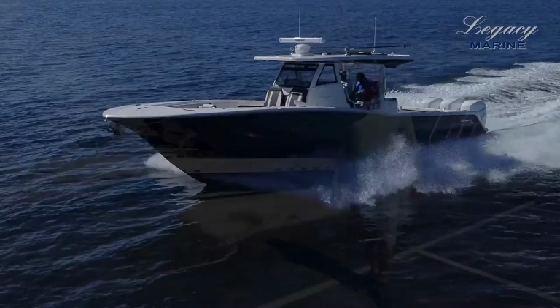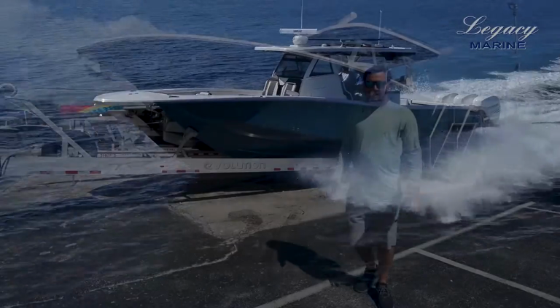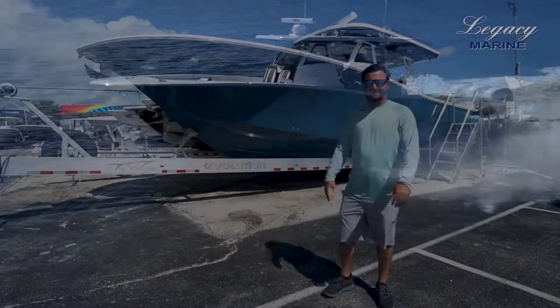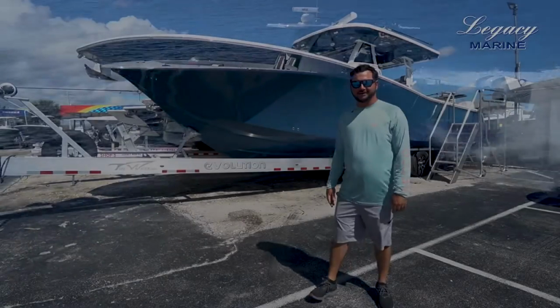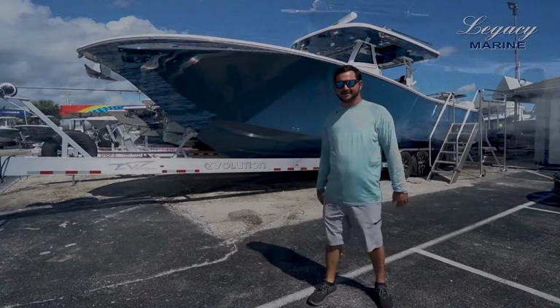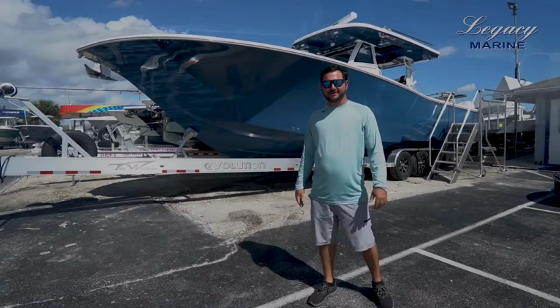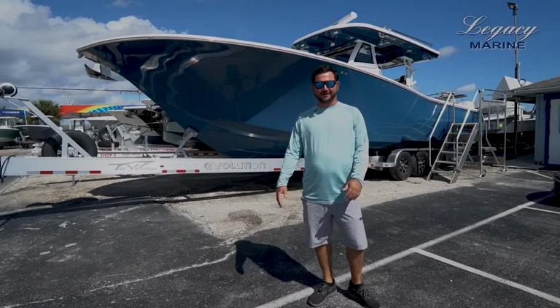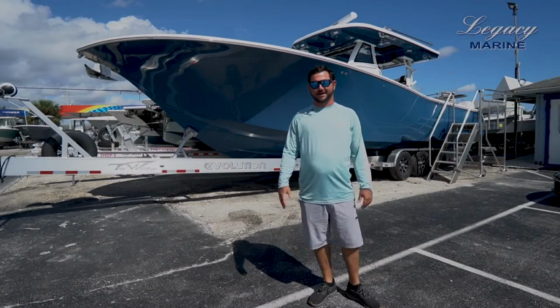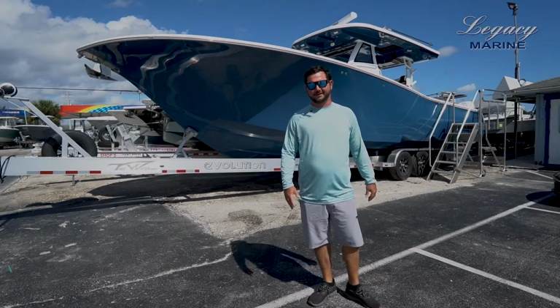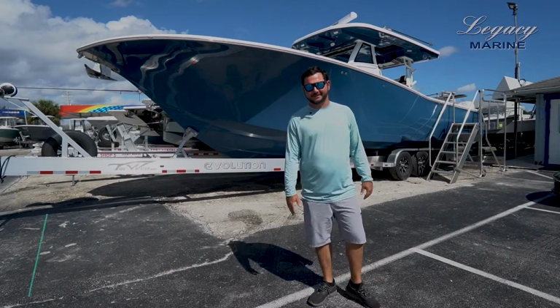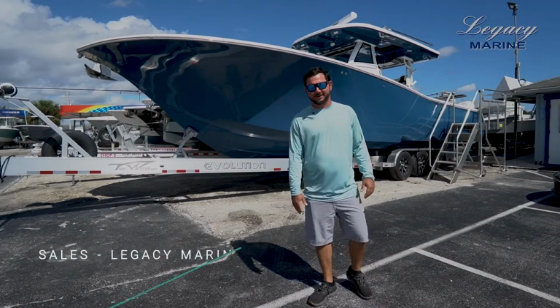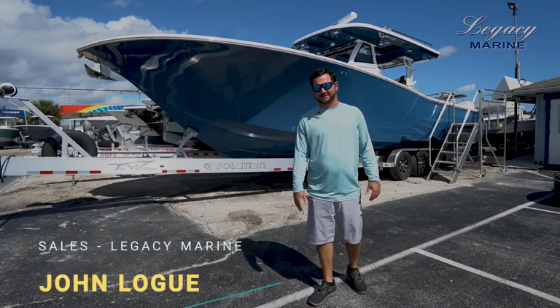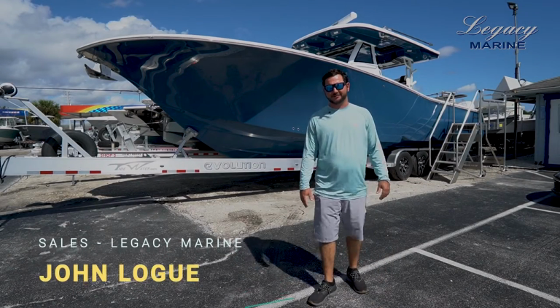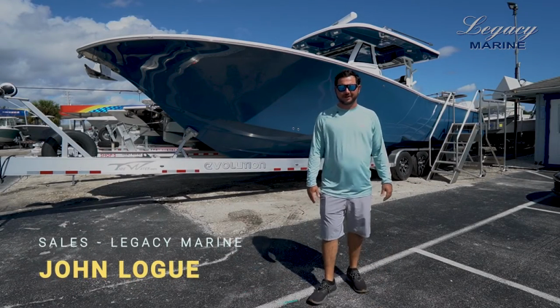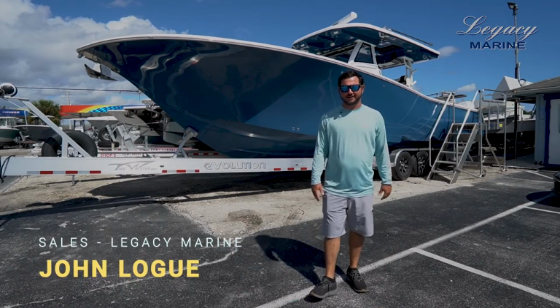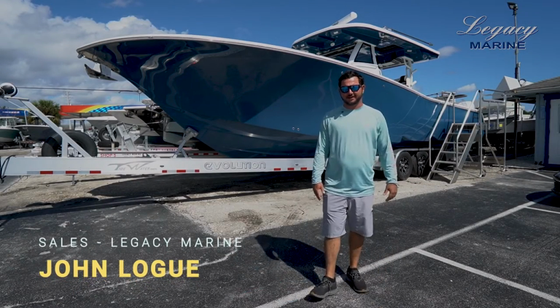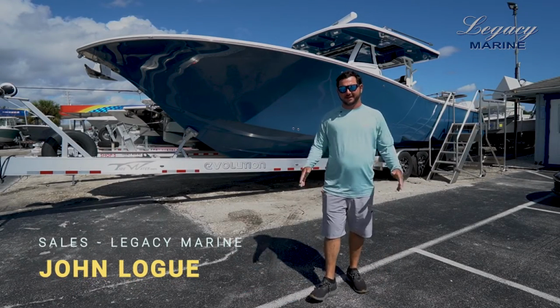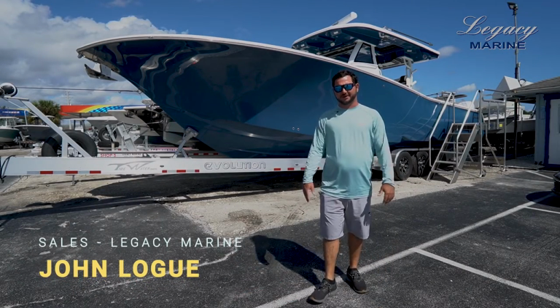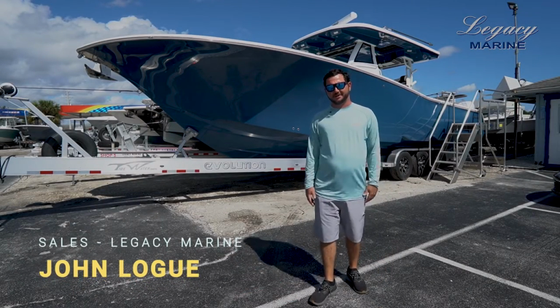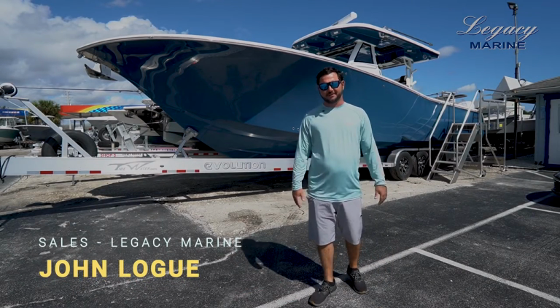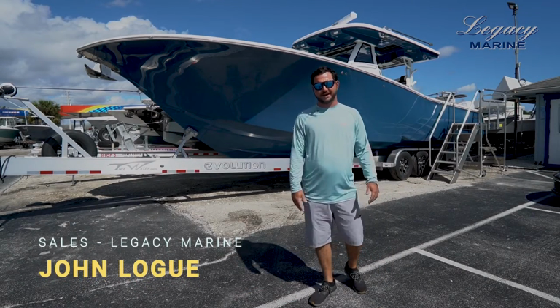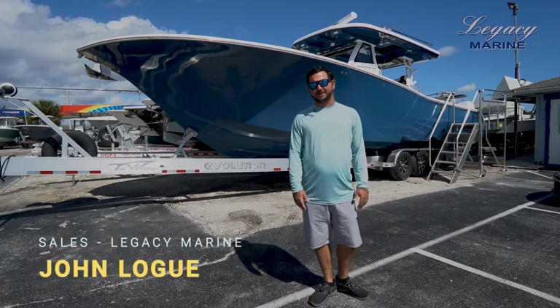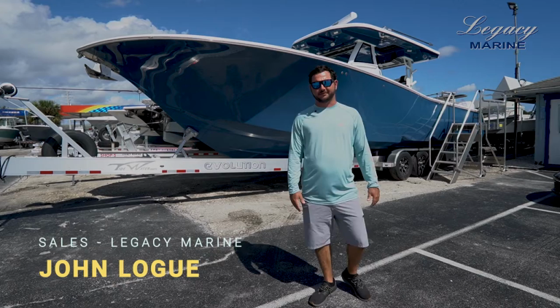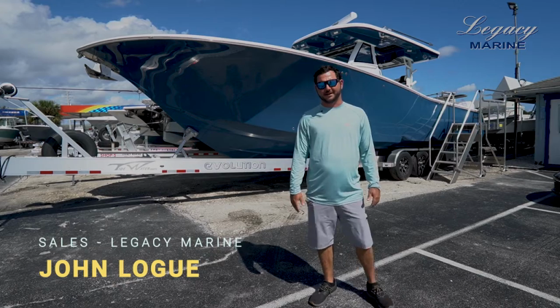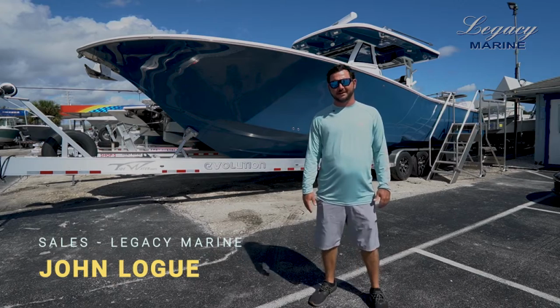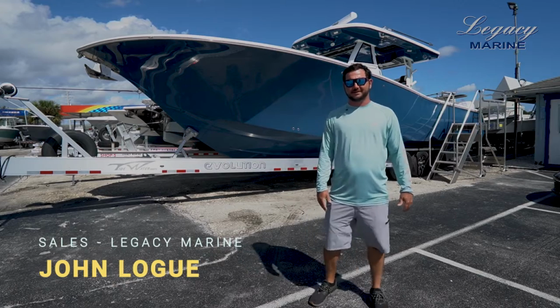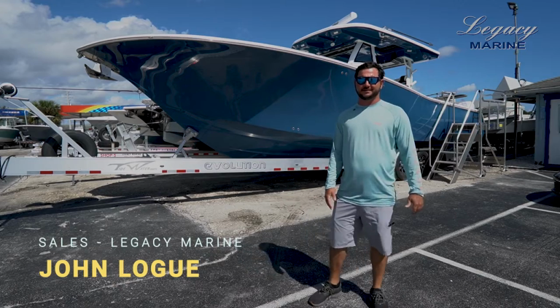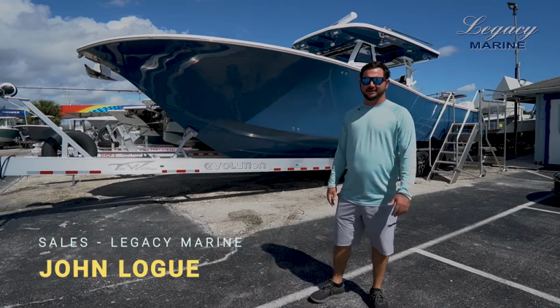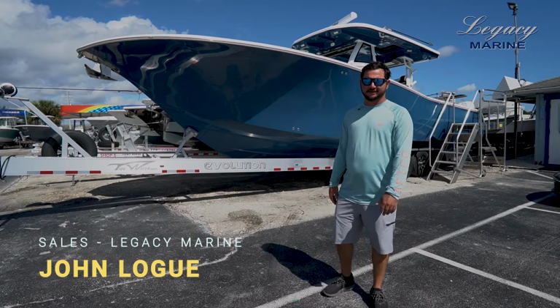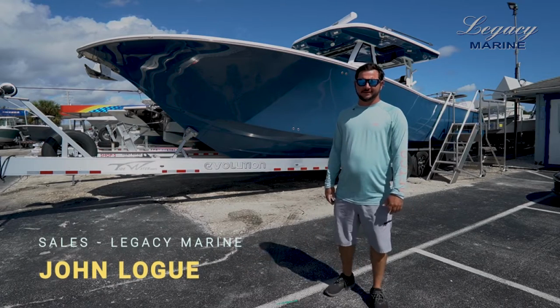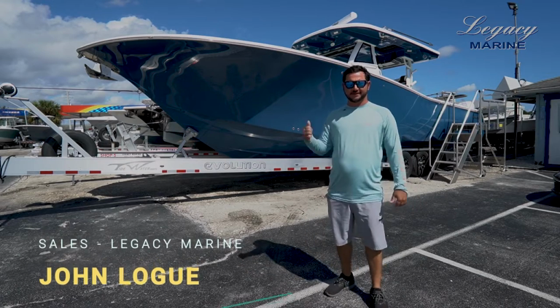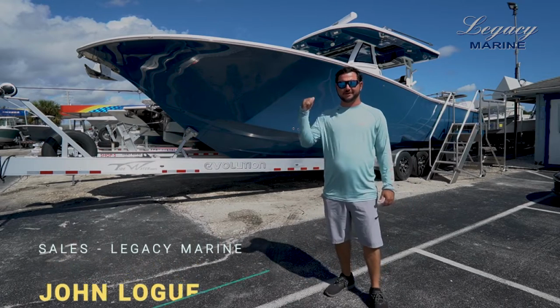Hi, I'm John Logue. Today we're here at Legacy Marine in Stuart, Florida, and we're going to show you the Tidewater 380CC. Let's take a look.